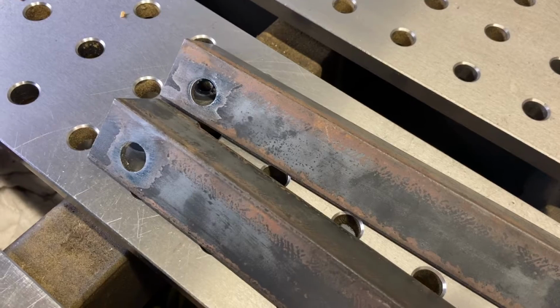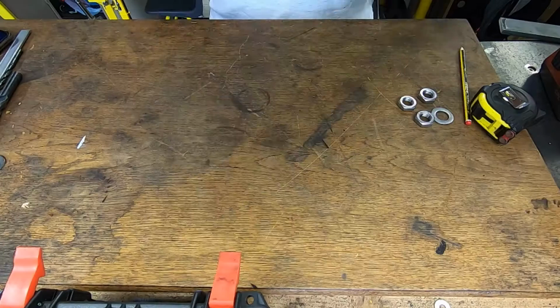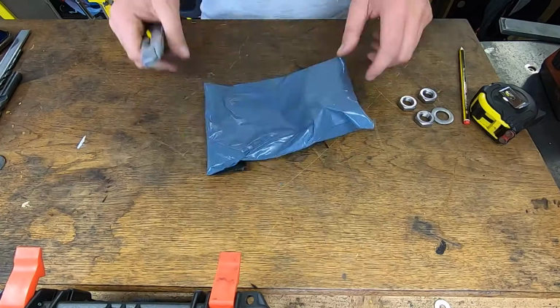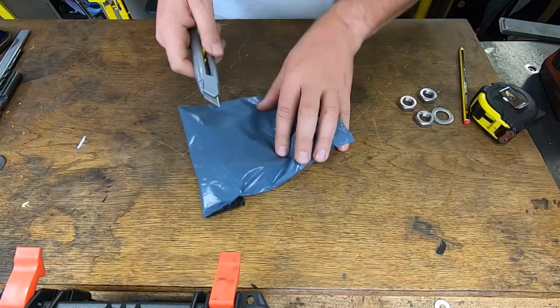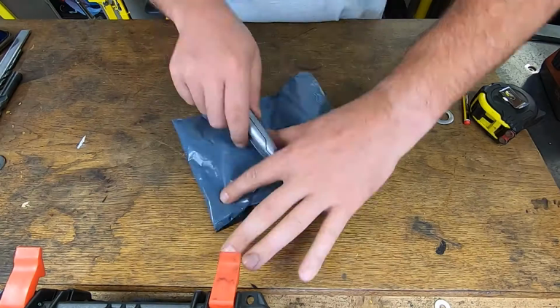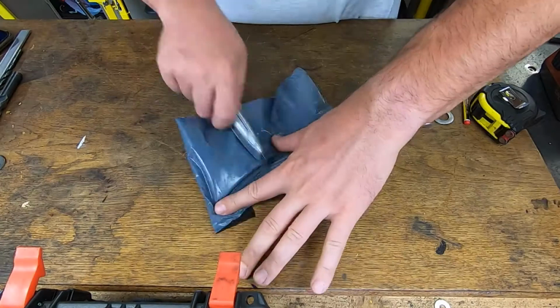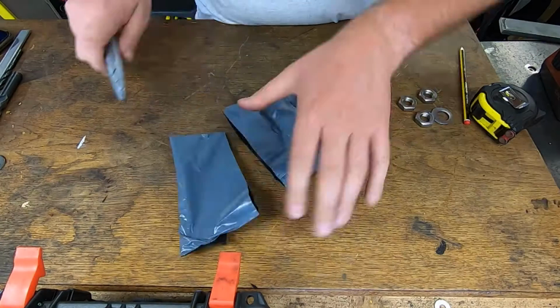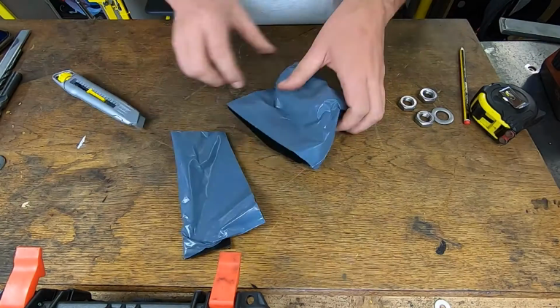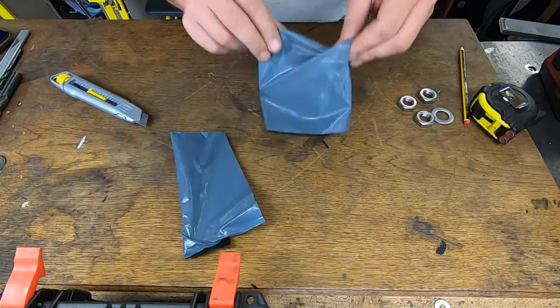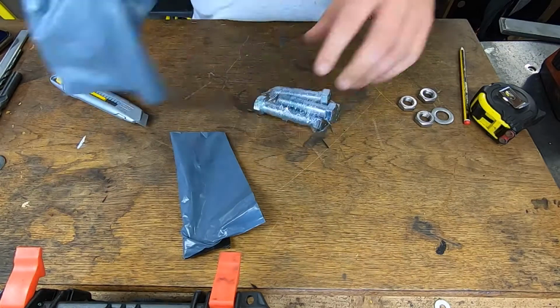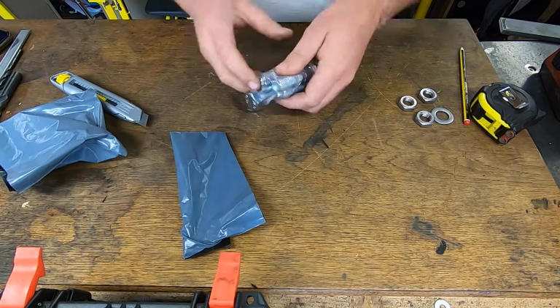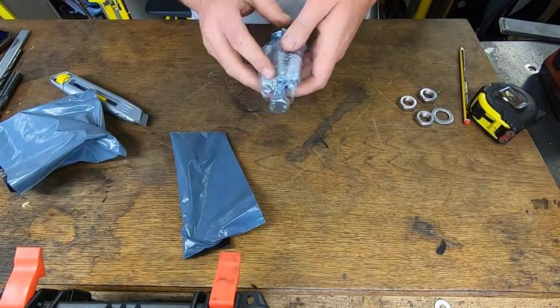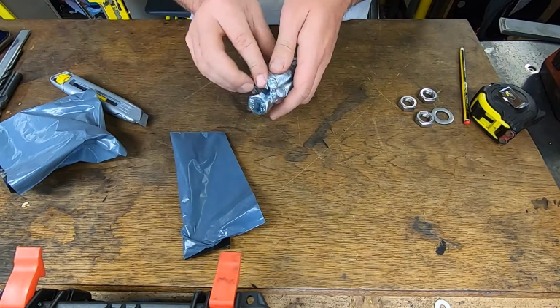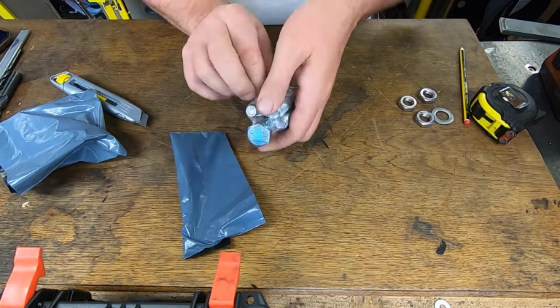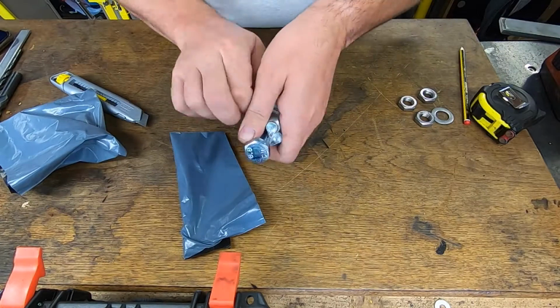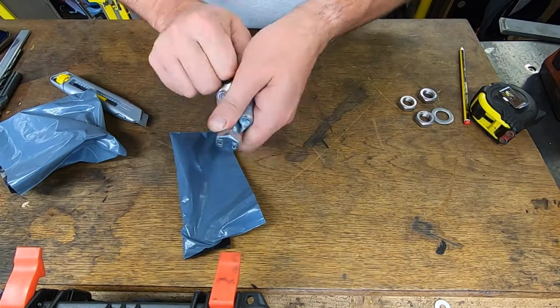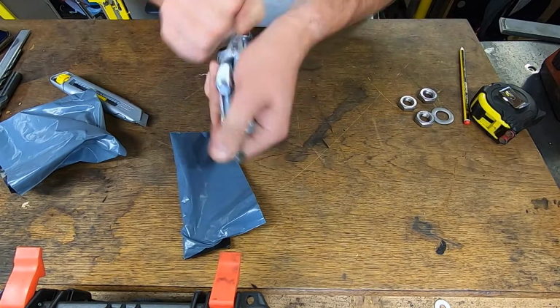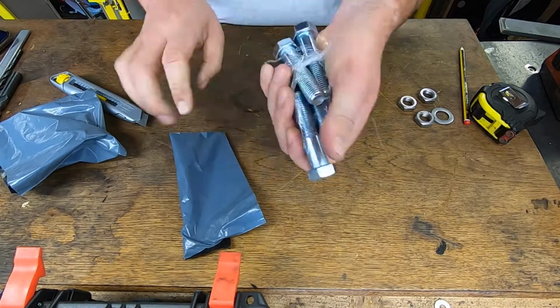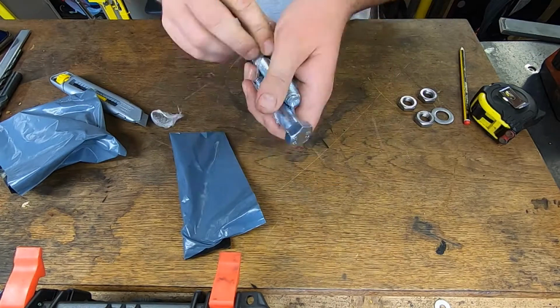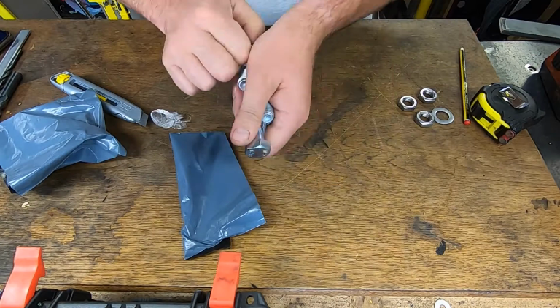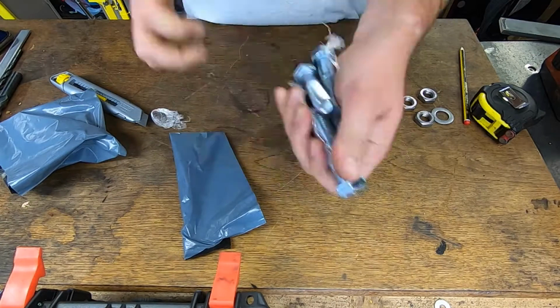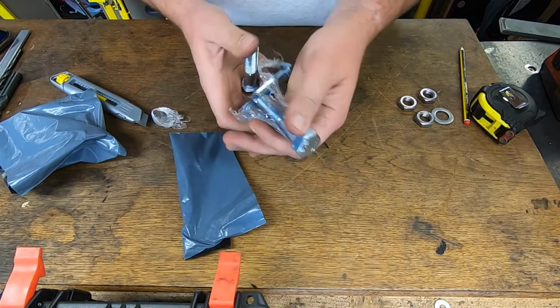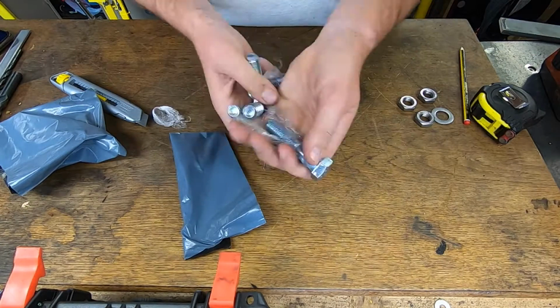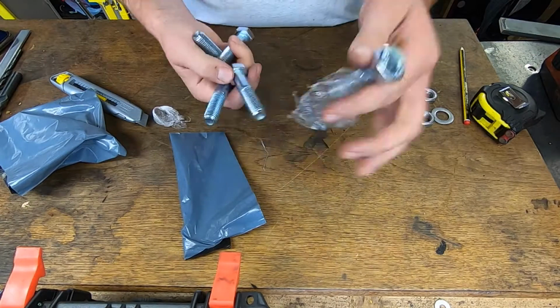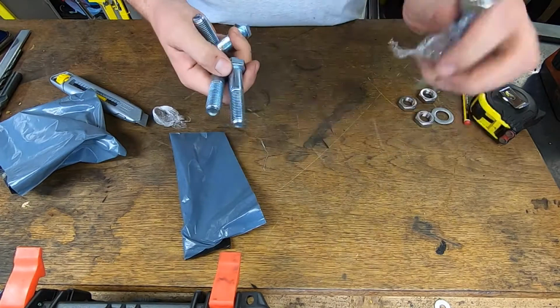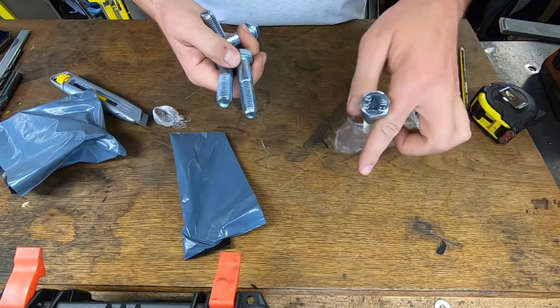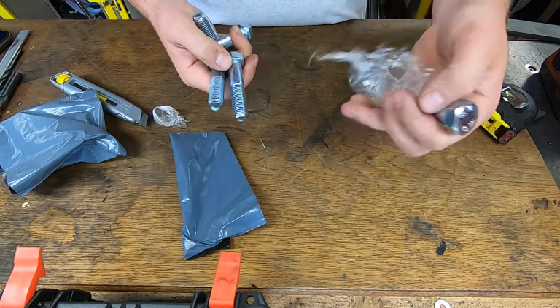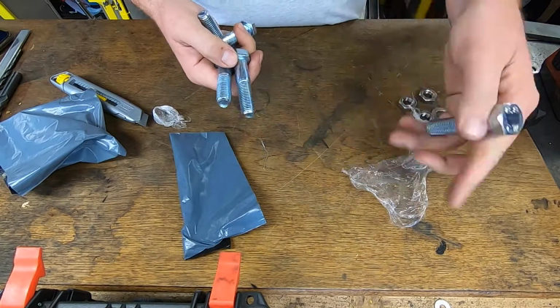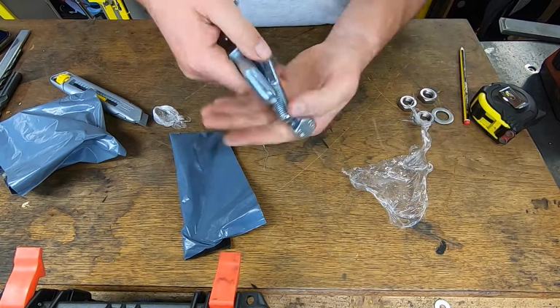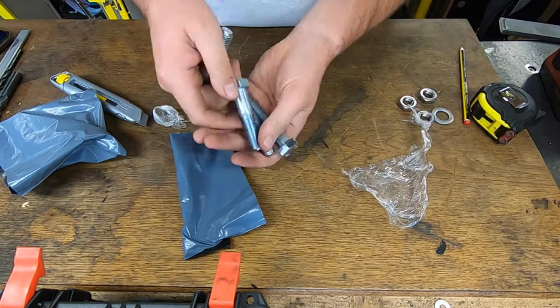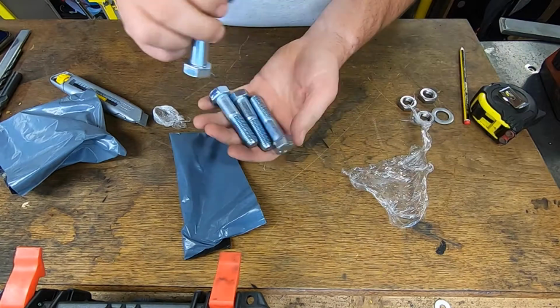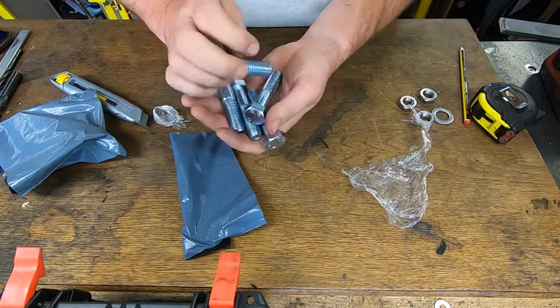I don't need a hundred of these size bolts, so I've just been on eBay and bought five M16 bolts just for this project.